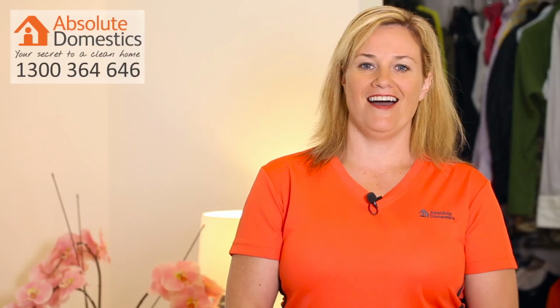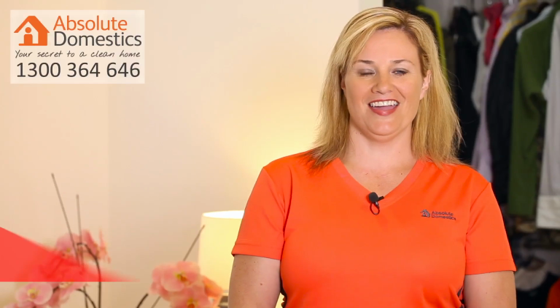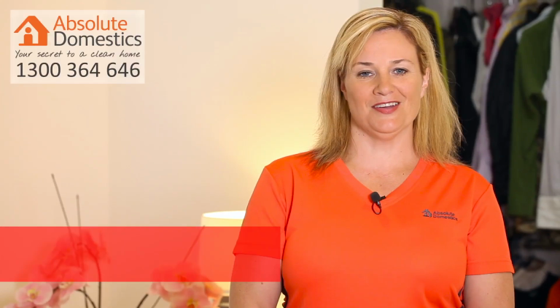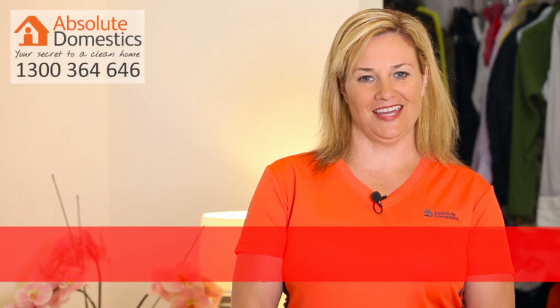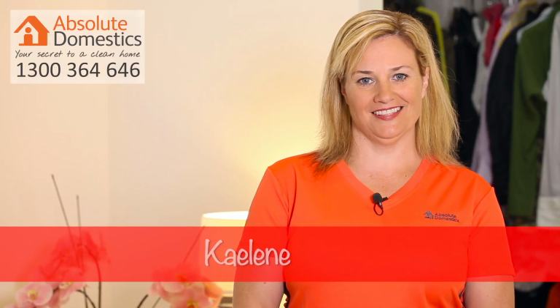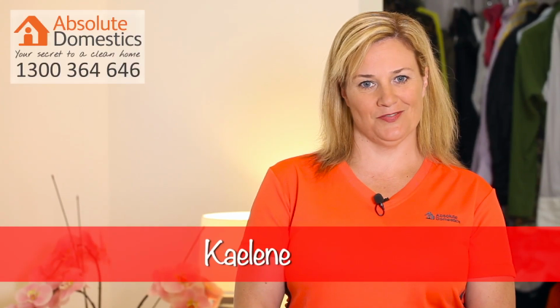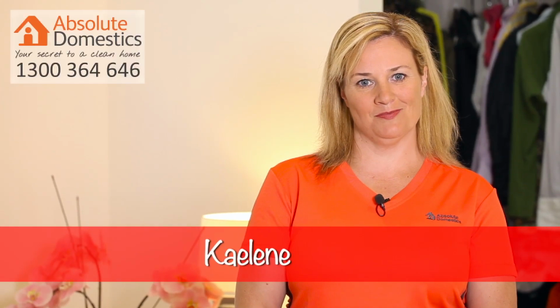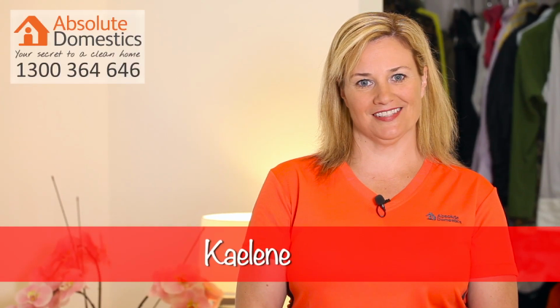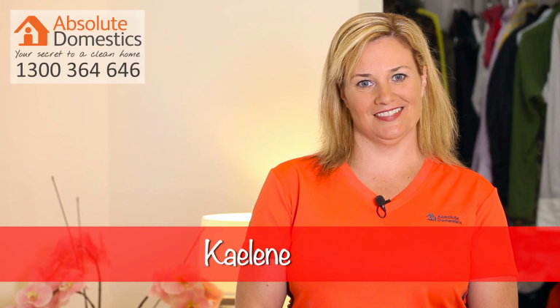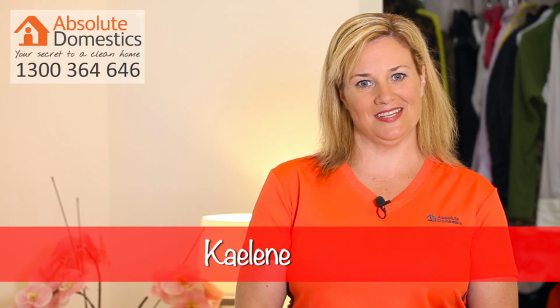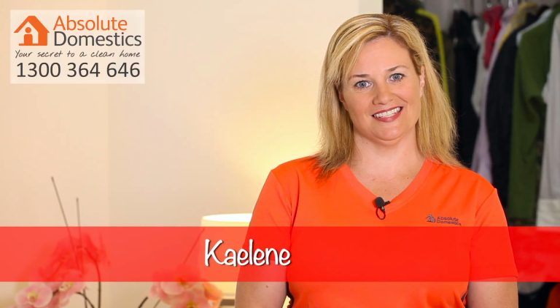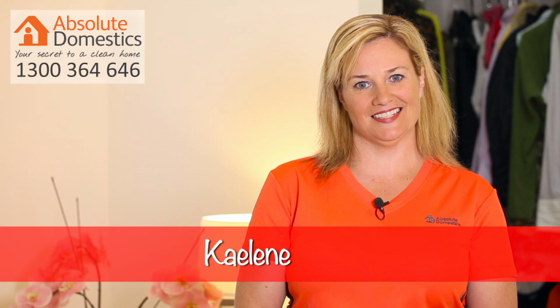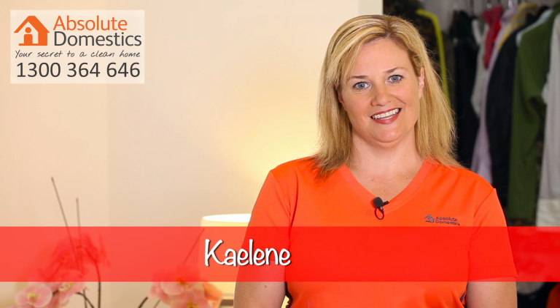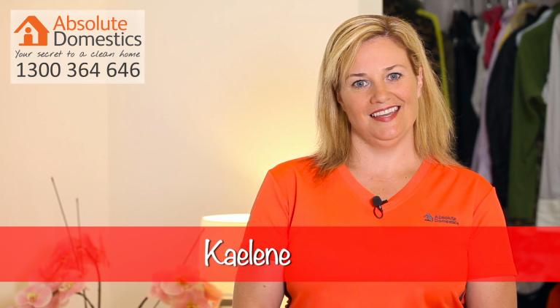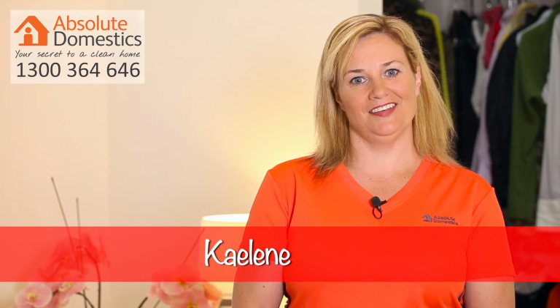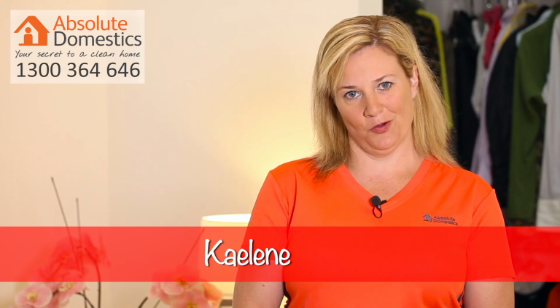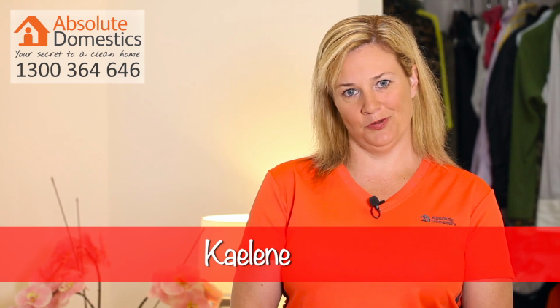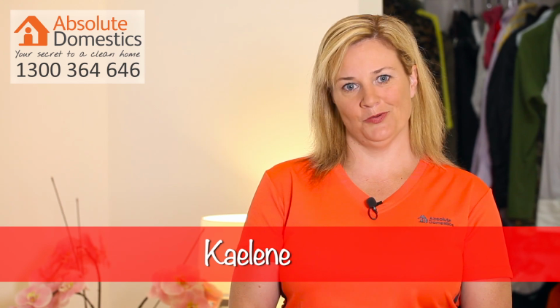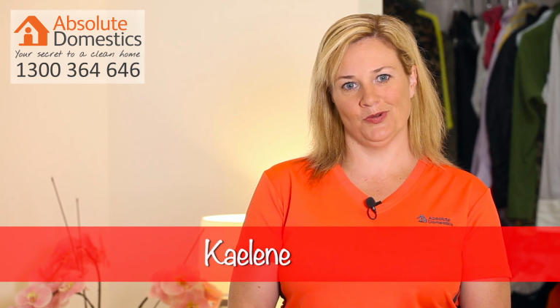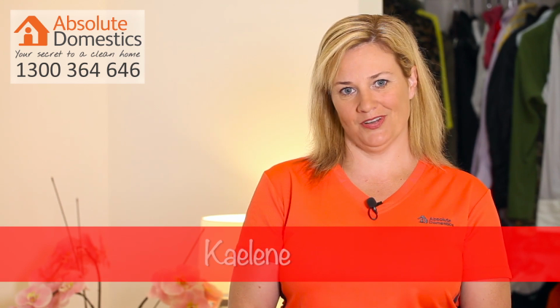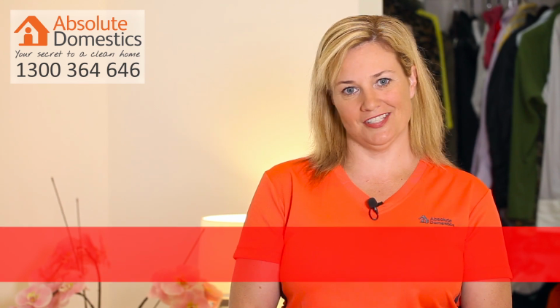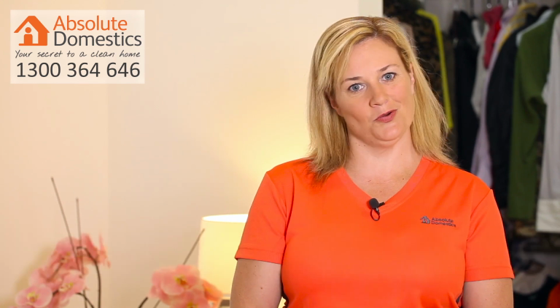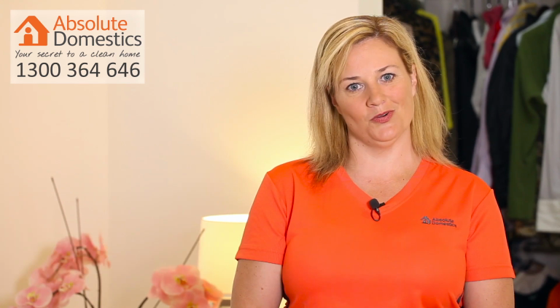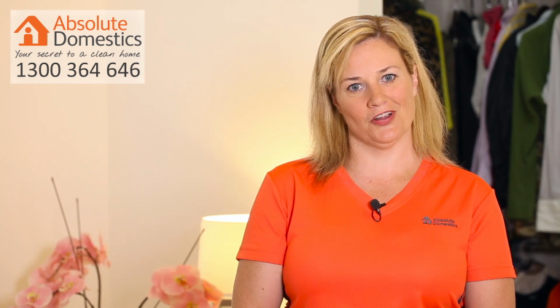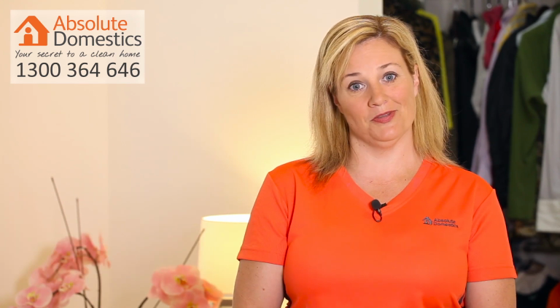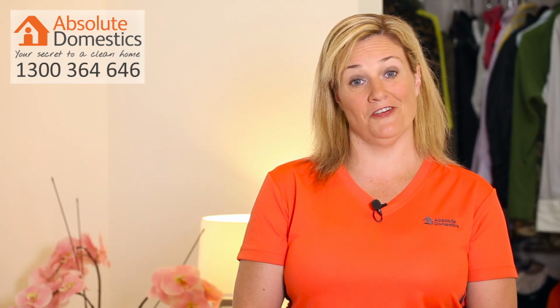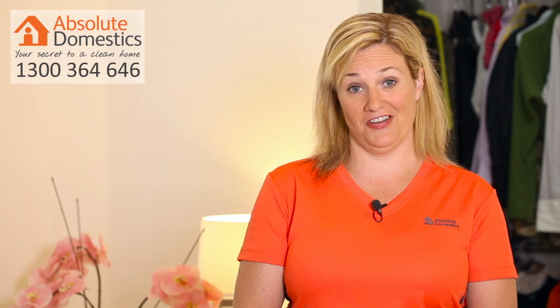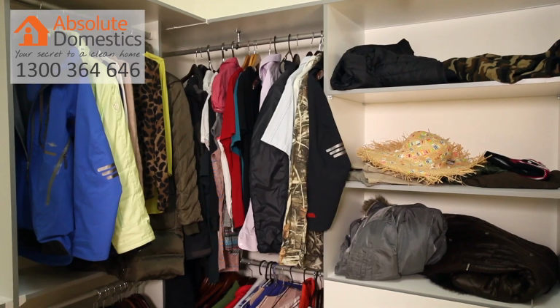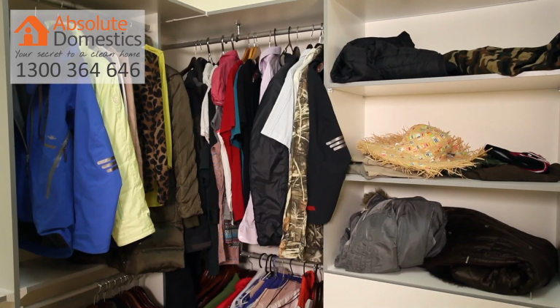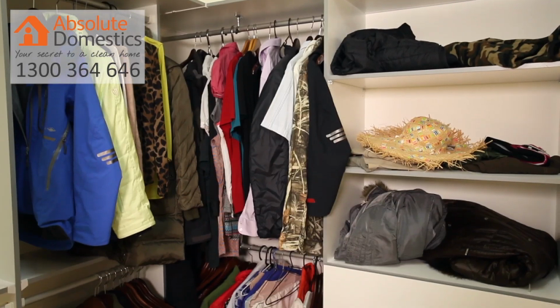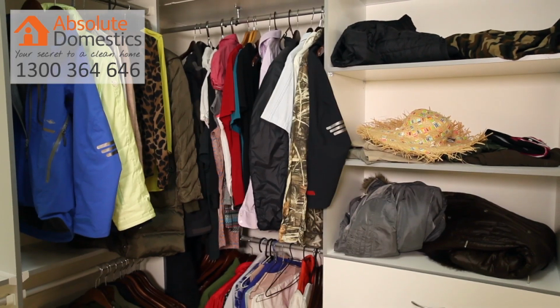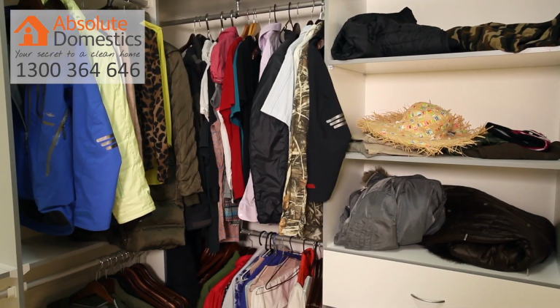Hi, I'm Kayleen from Absolute Domestics, here to help you with organising your wardrobe in five easy steps.